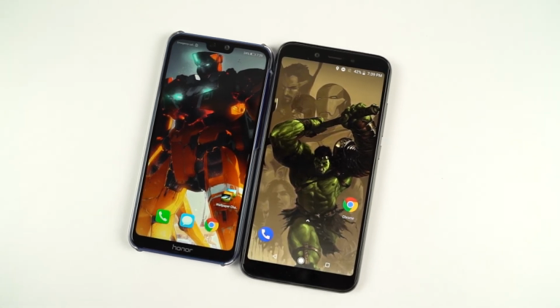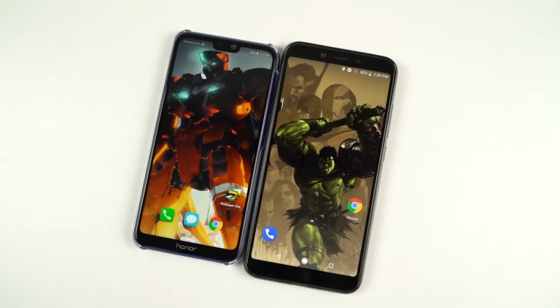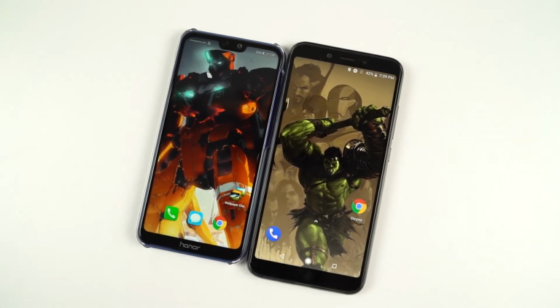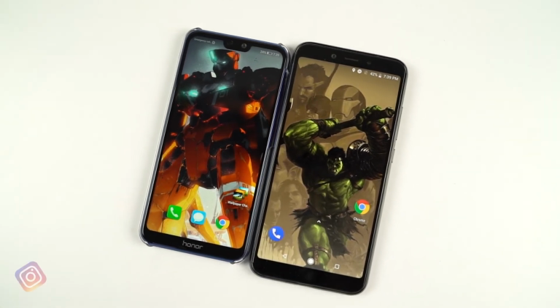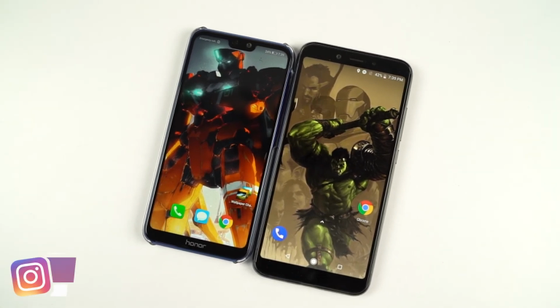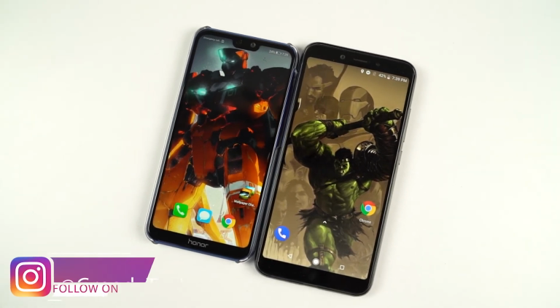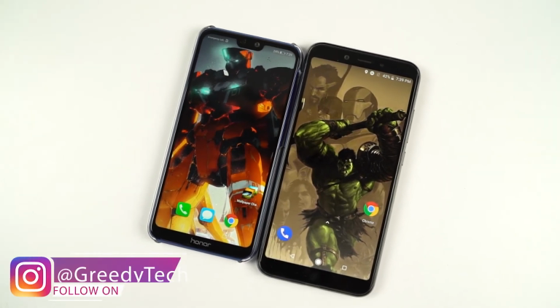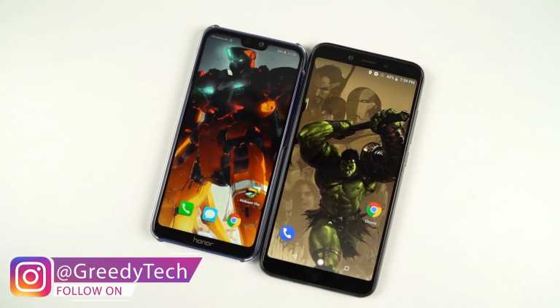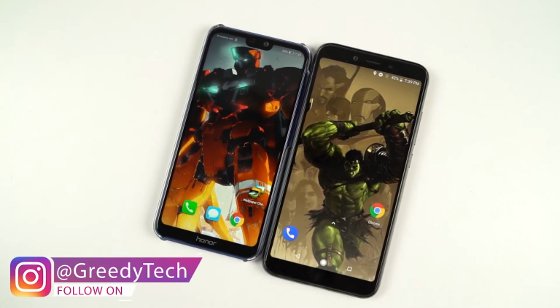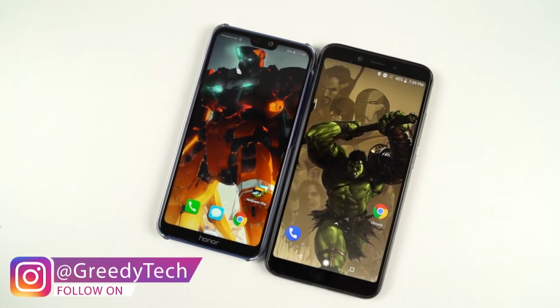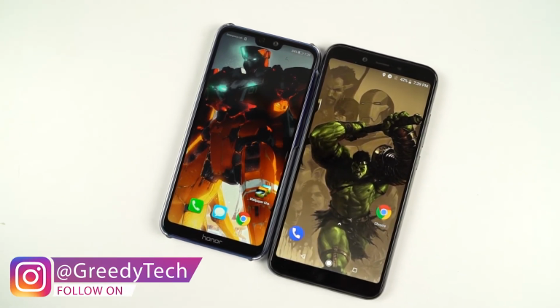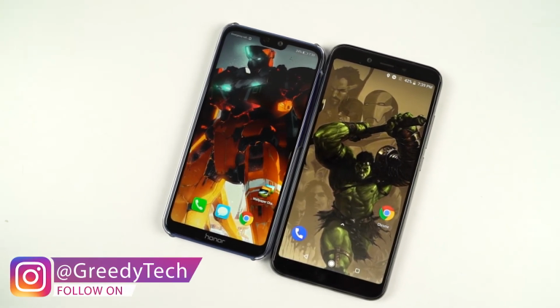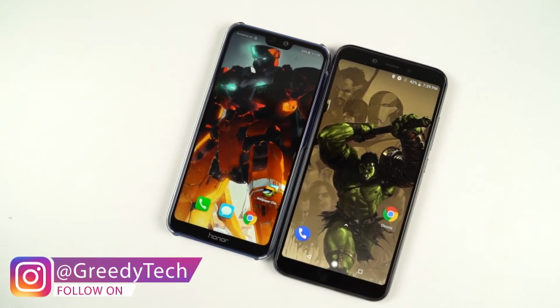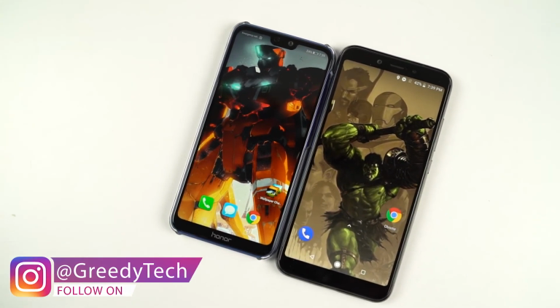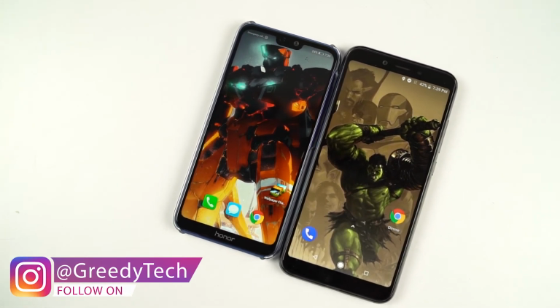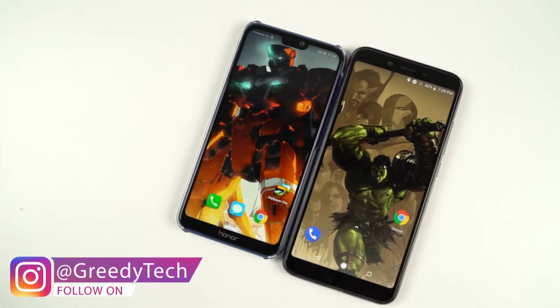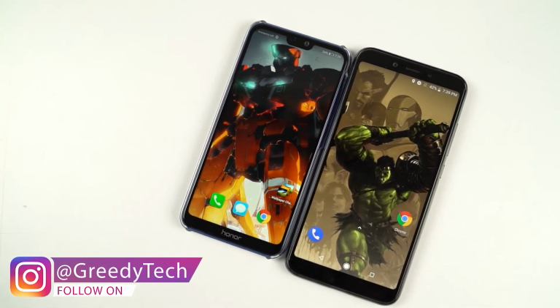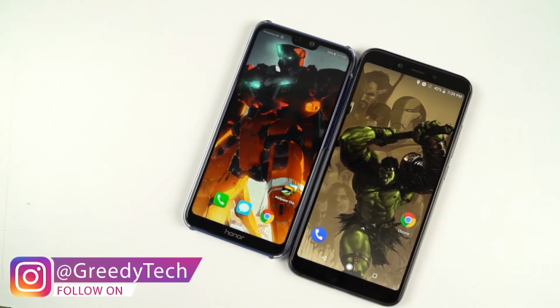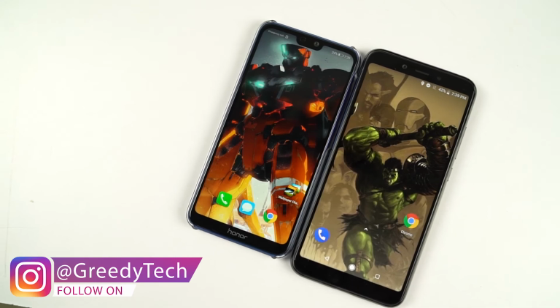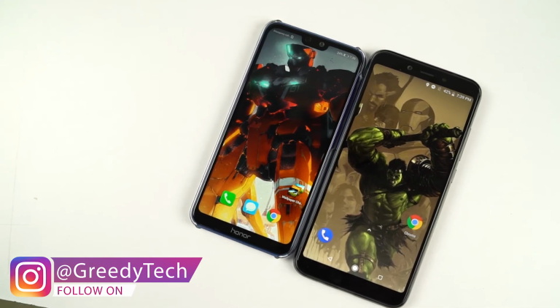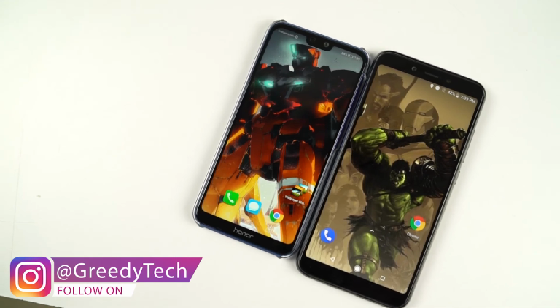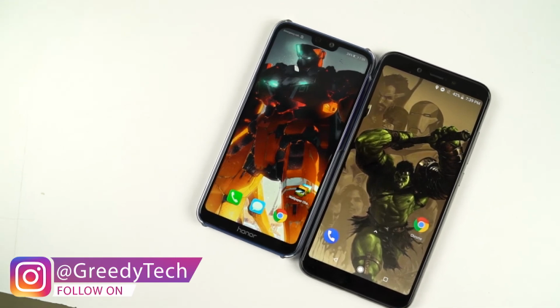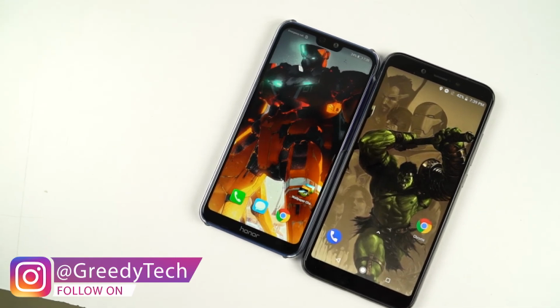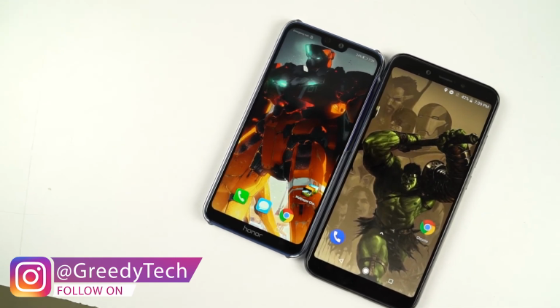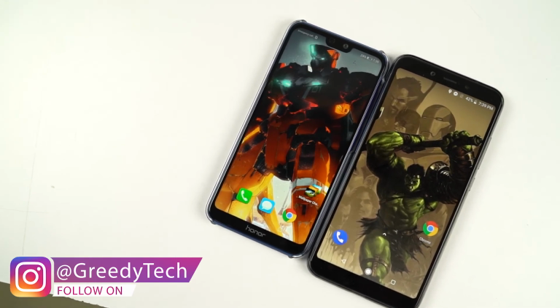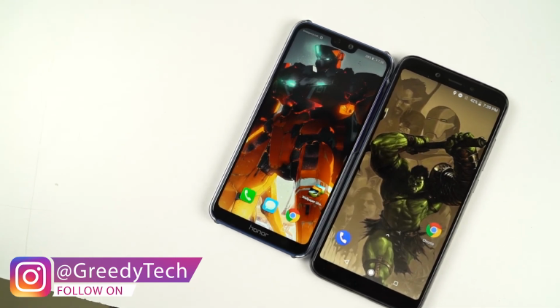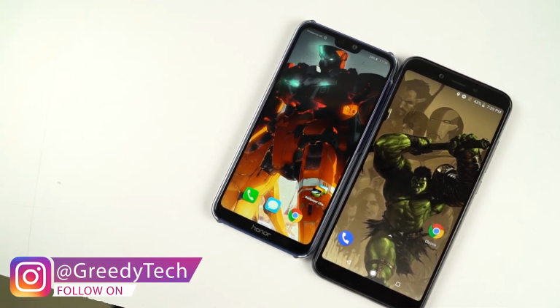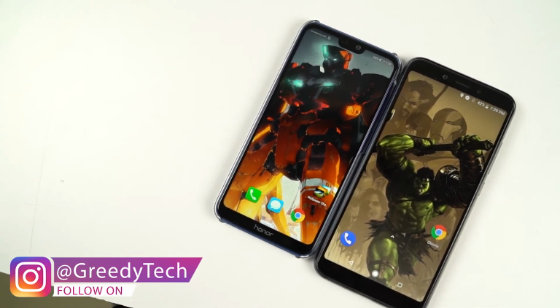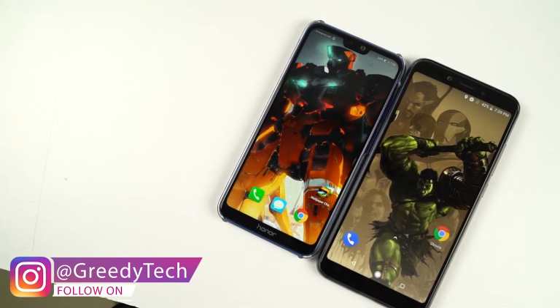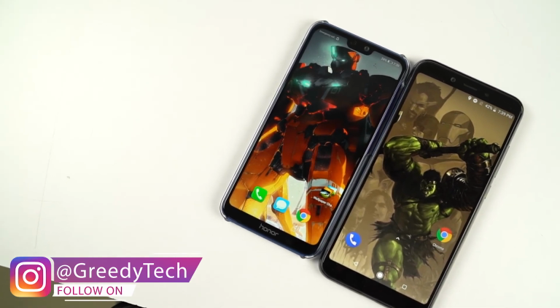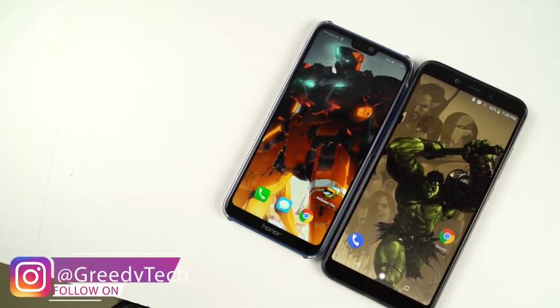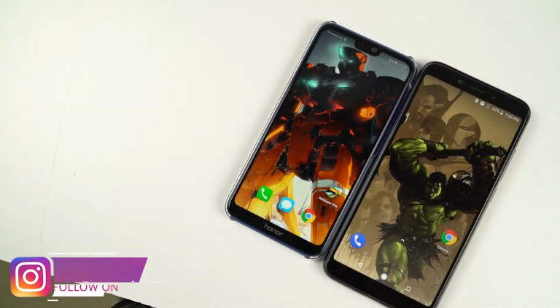So guys, on the whole, Mi A2 is definitely way better than Honor 9n in terms of performance and even in terms of memory management.